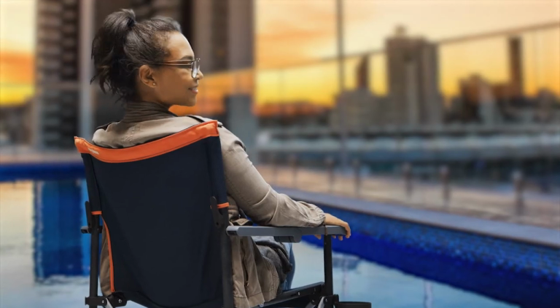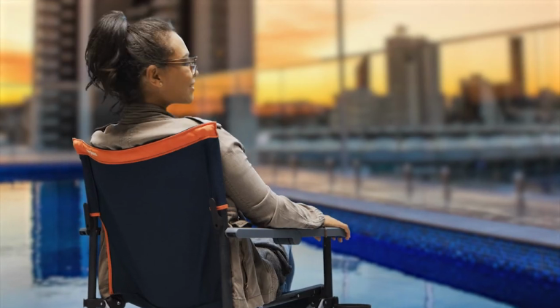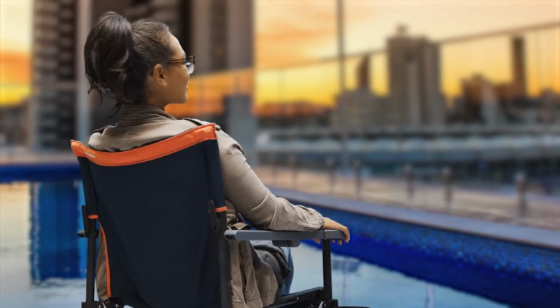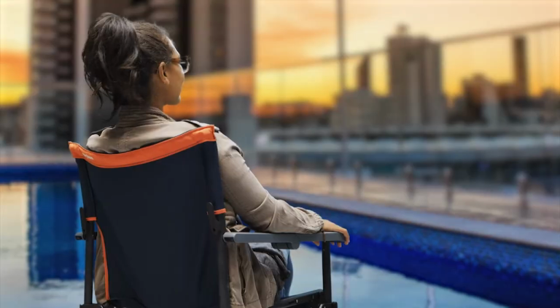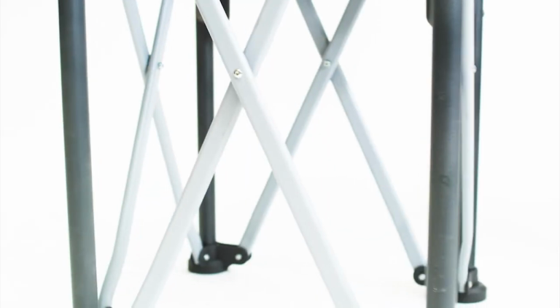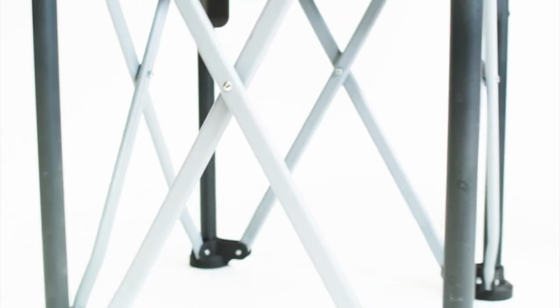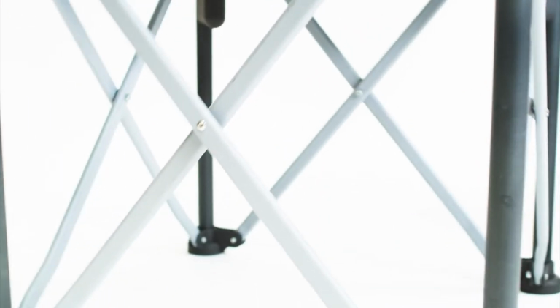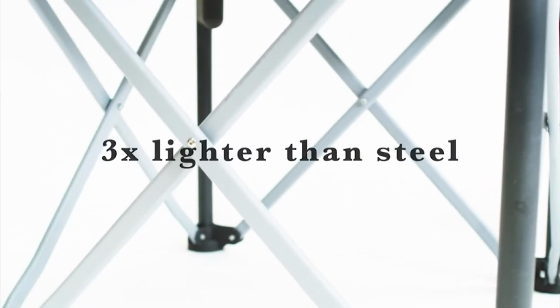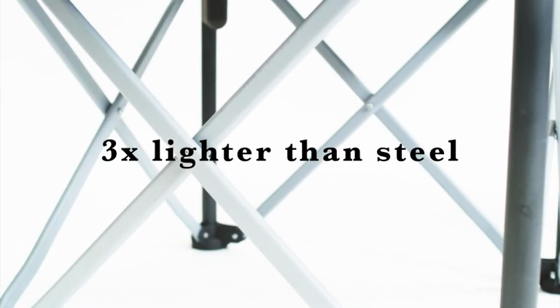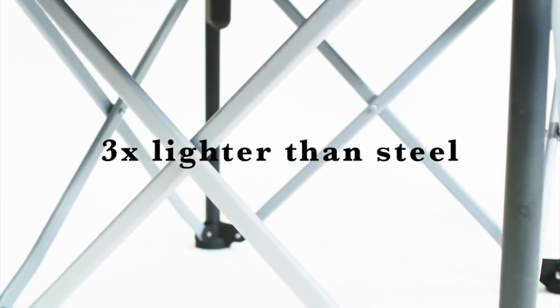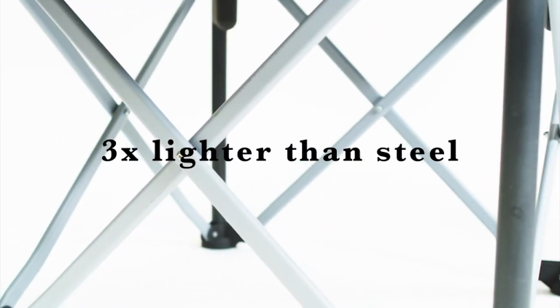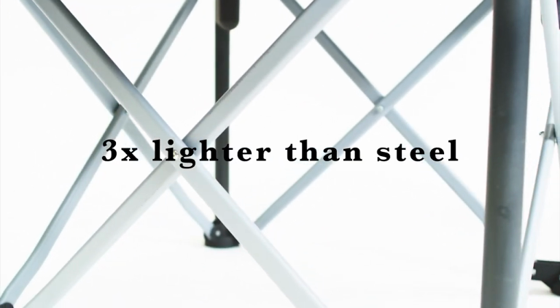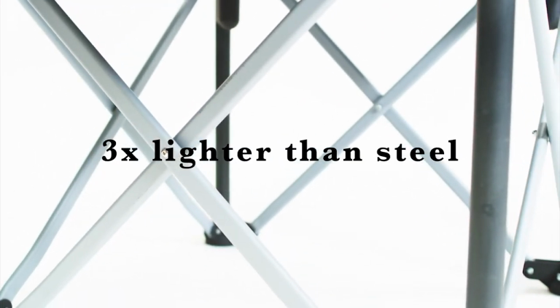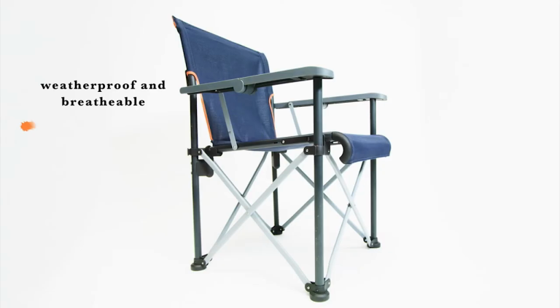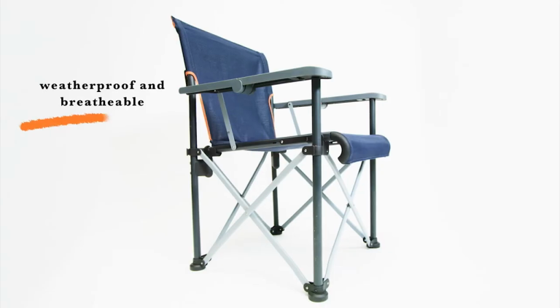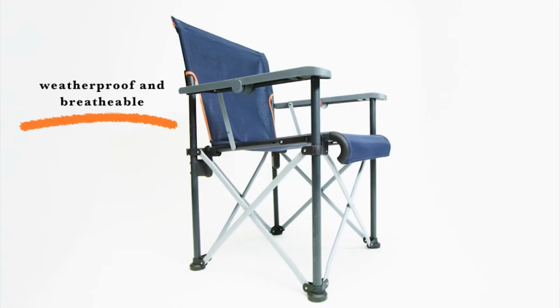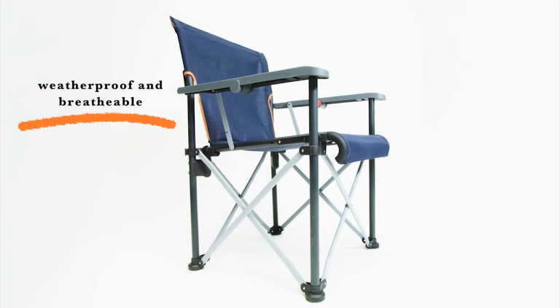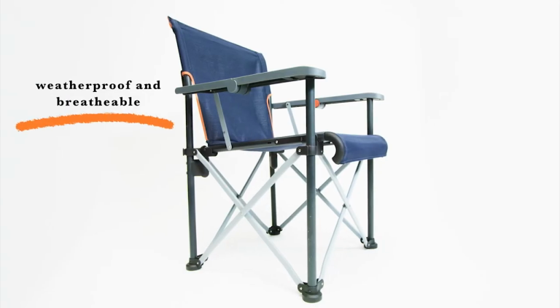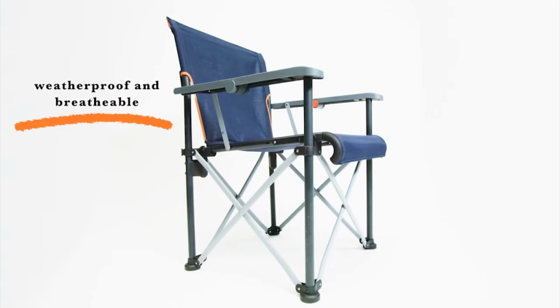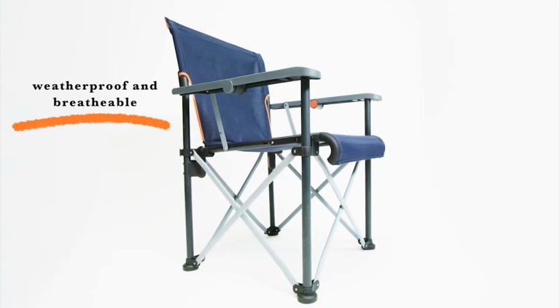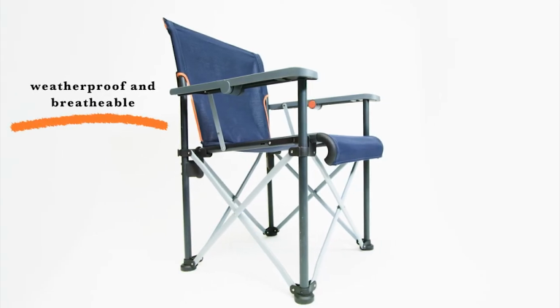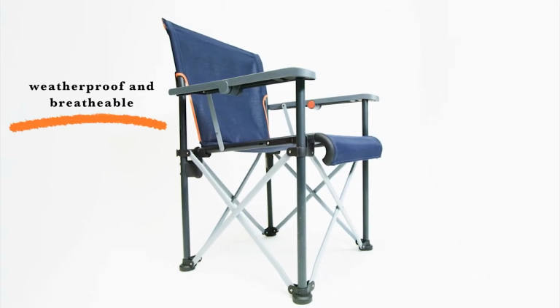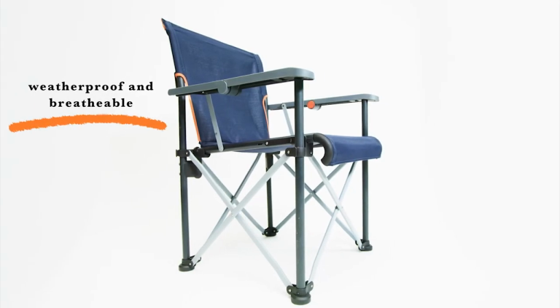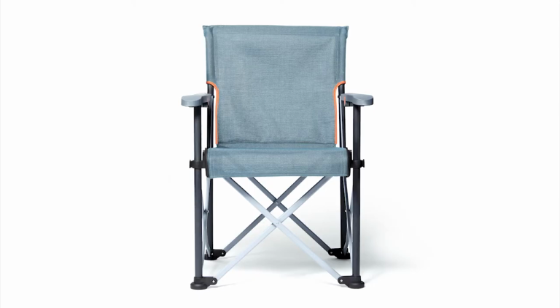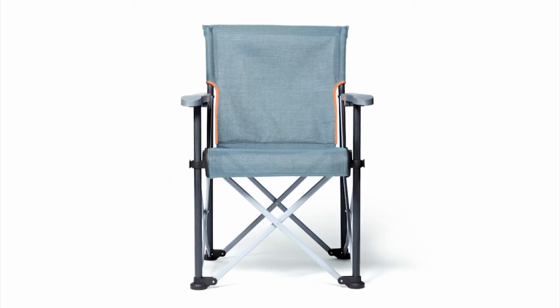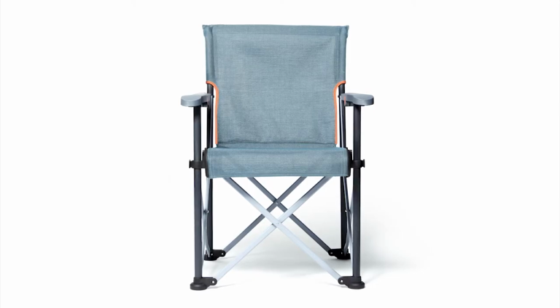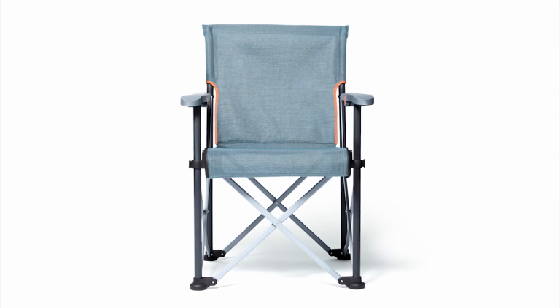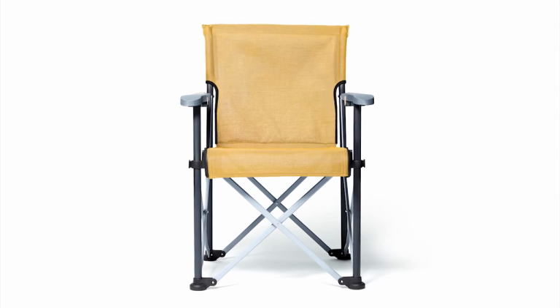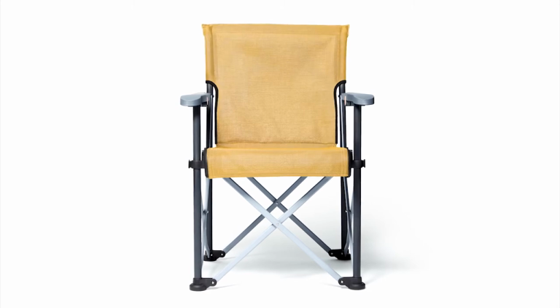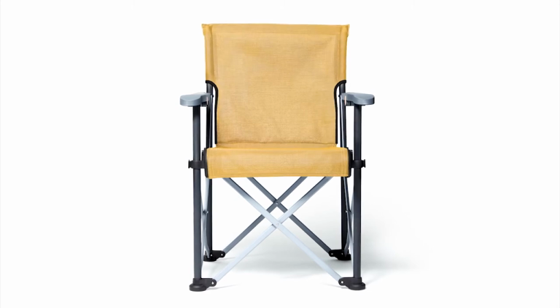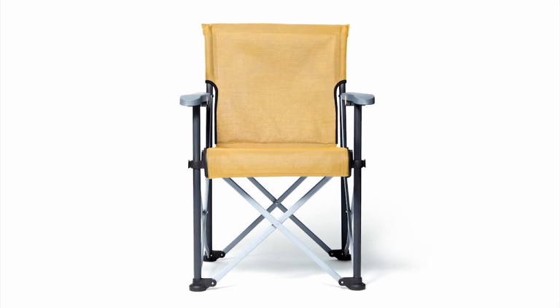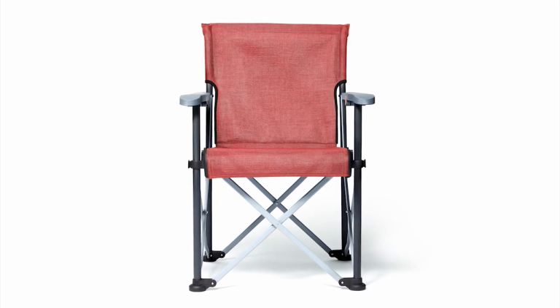Designed with aerospace-grade lightweight aluminium and an ultra-strong outdoor fabric, our chair will stand the test of time.